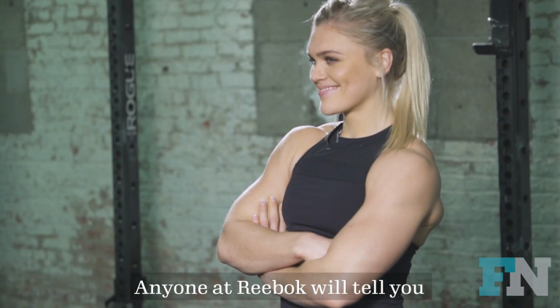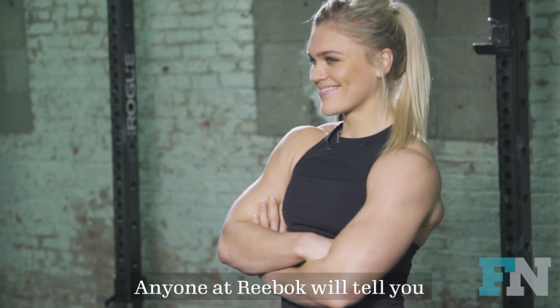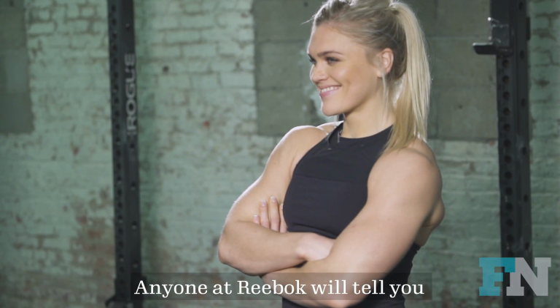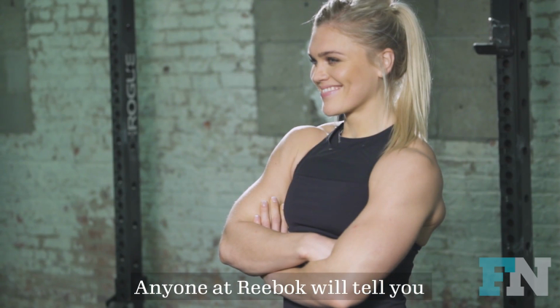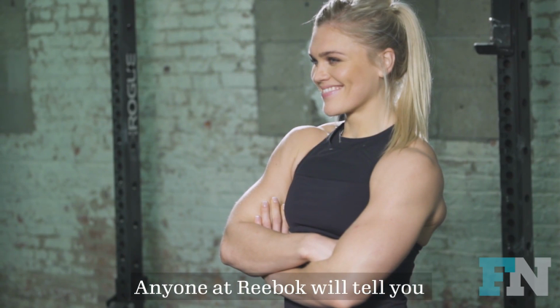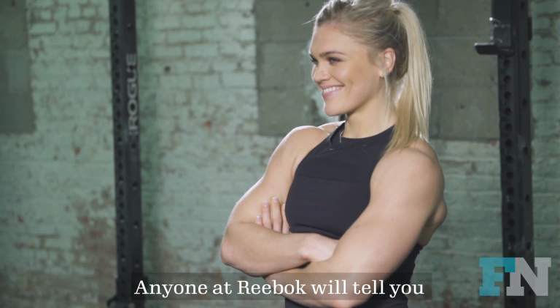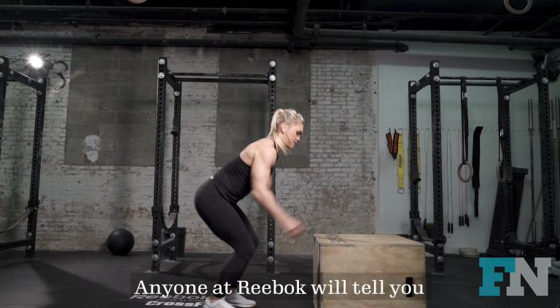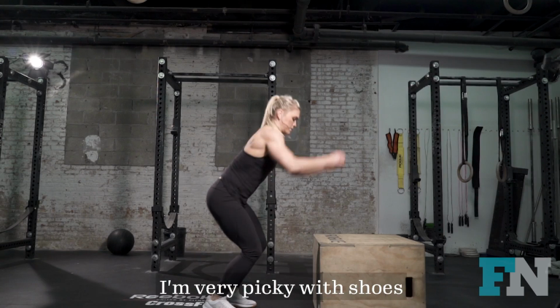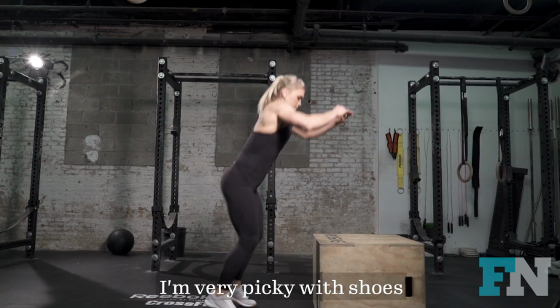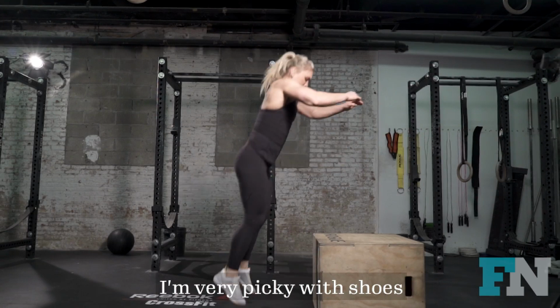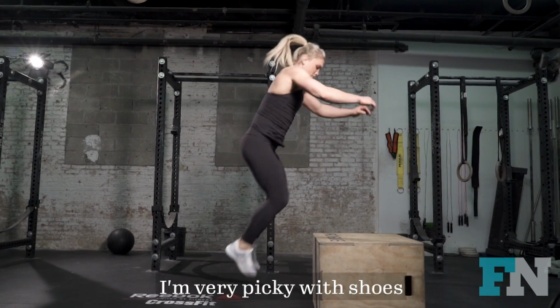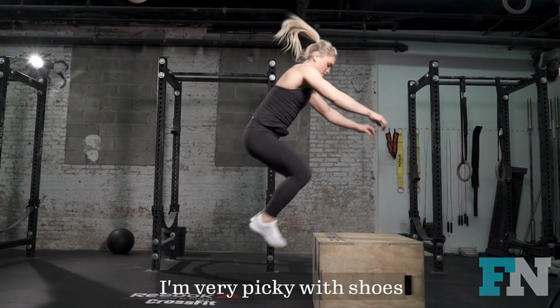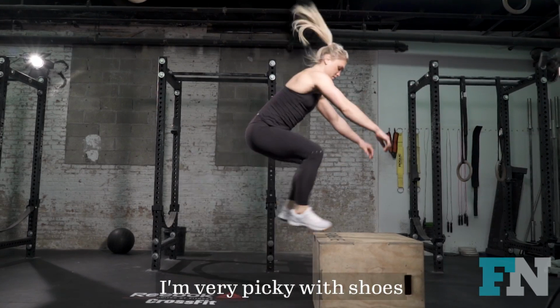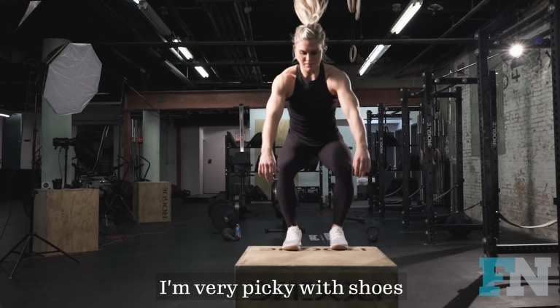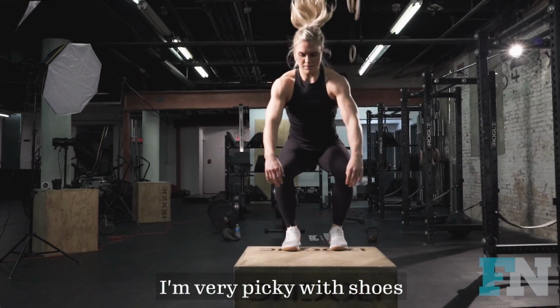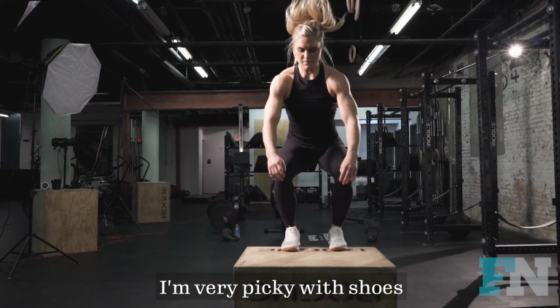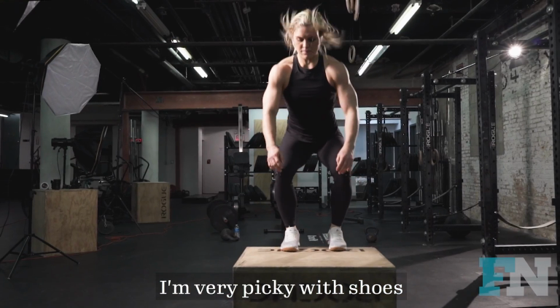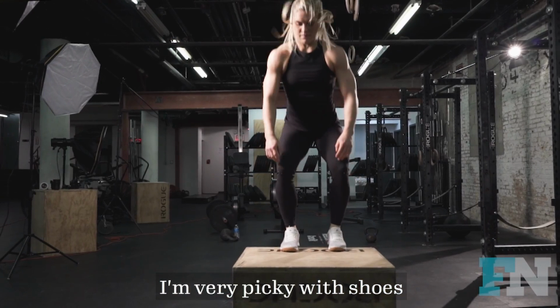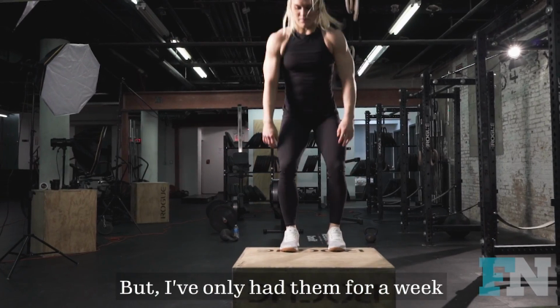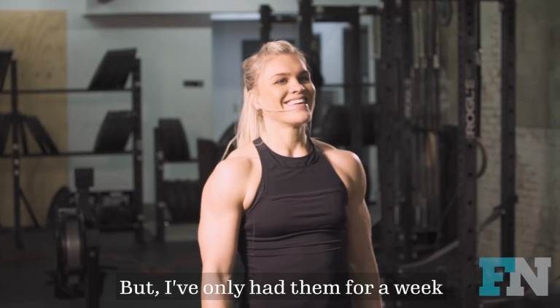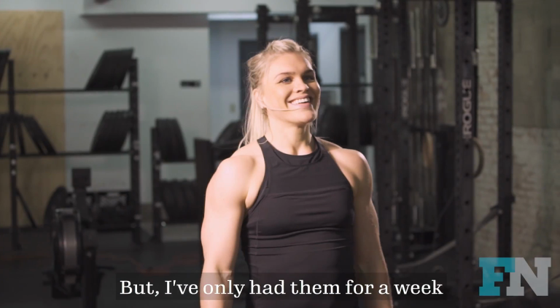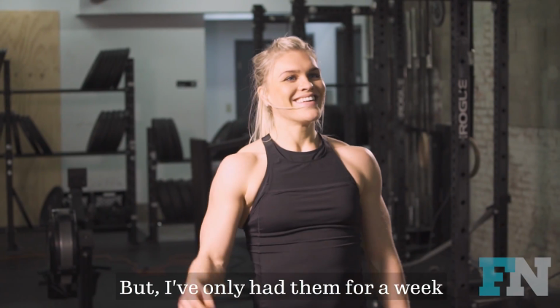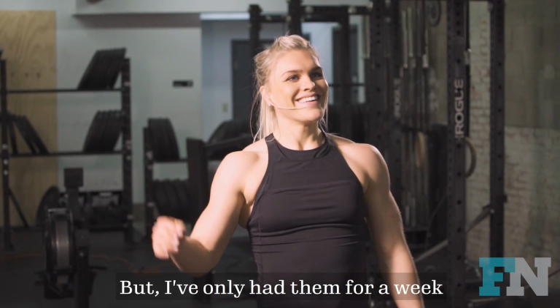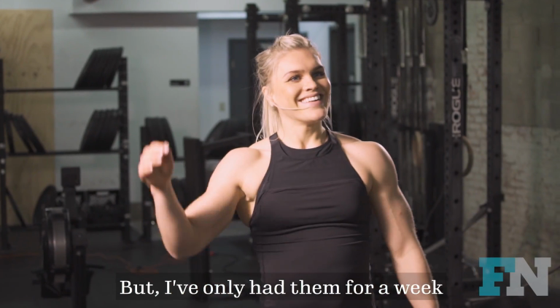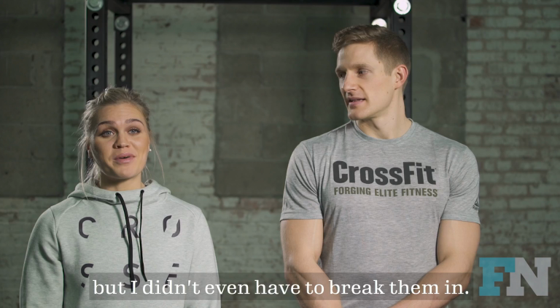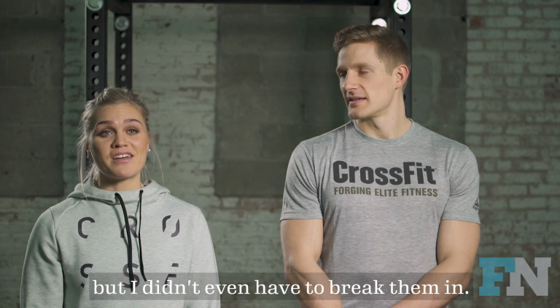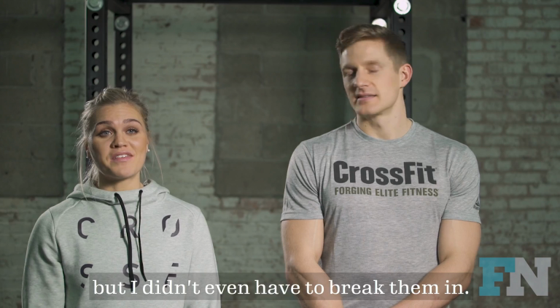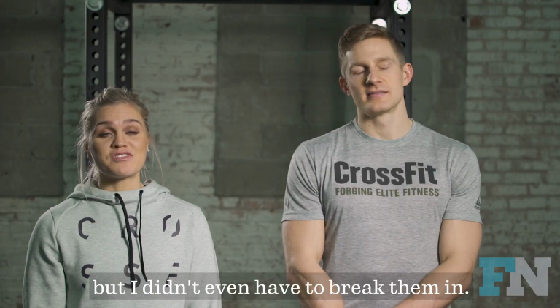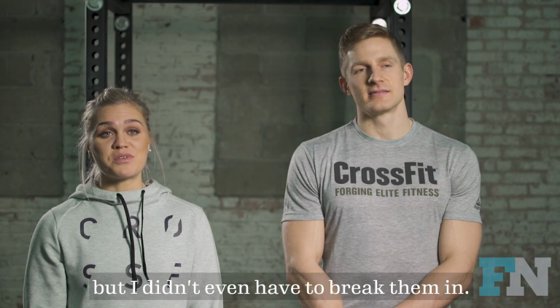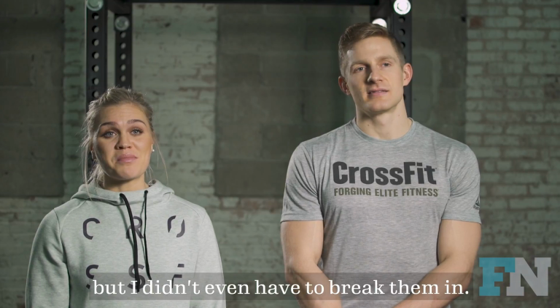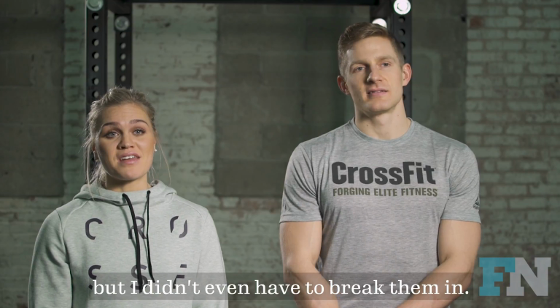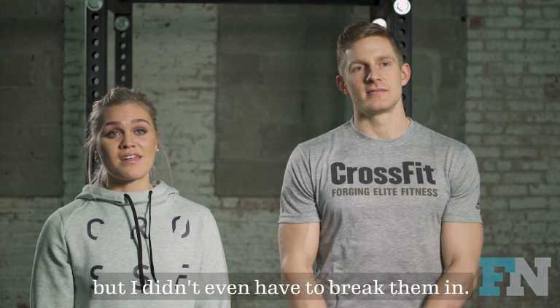Anyone at Reebok will tell you I'm very picky with shoes. I've only had them for a week, but I didn't even have to break them in.